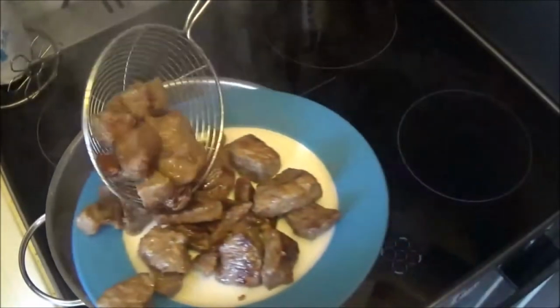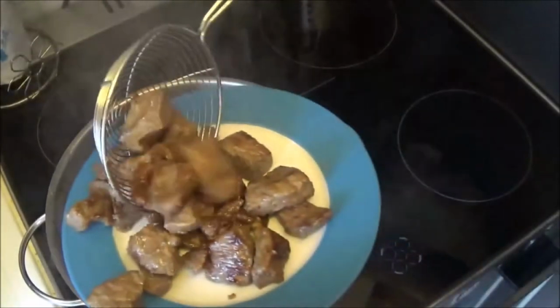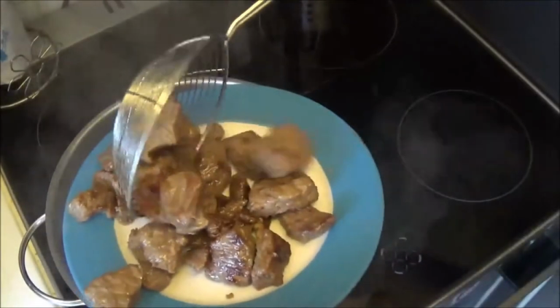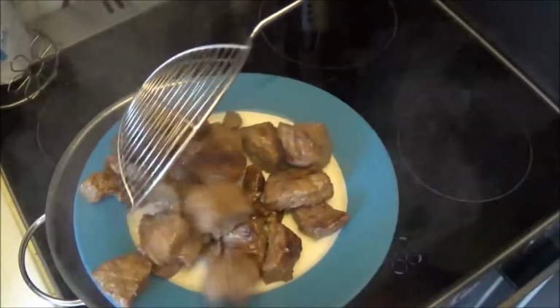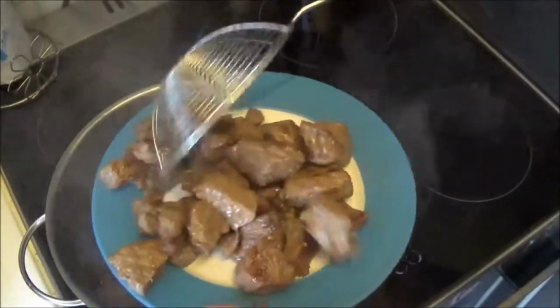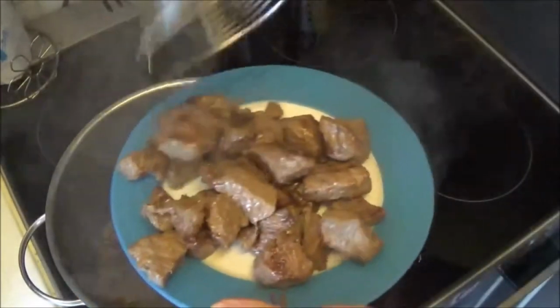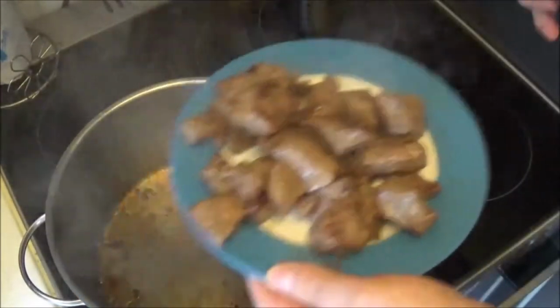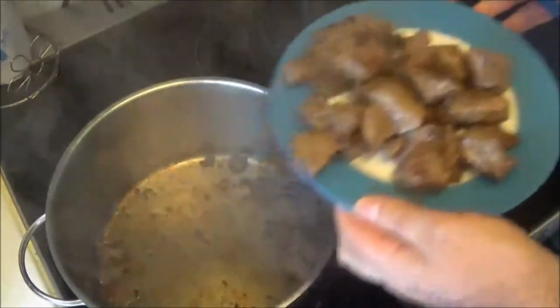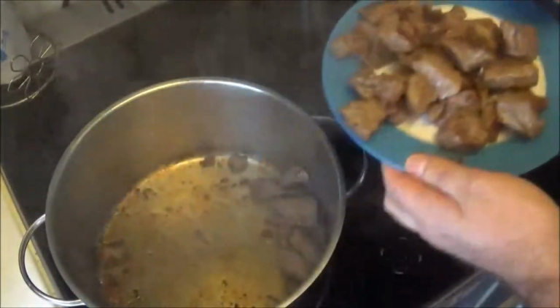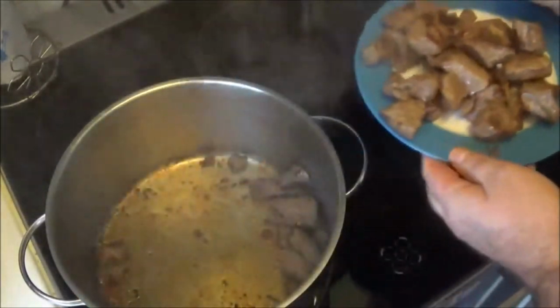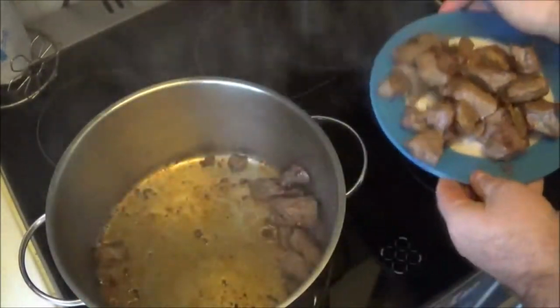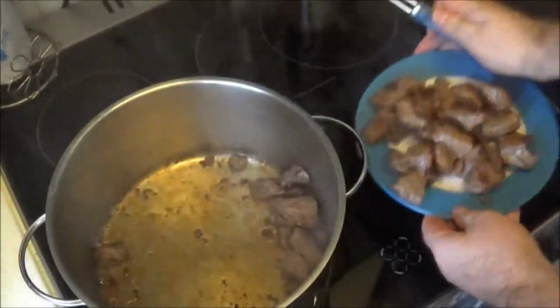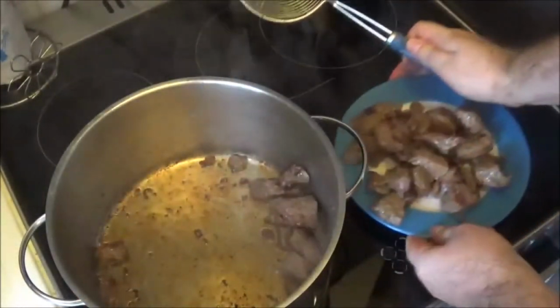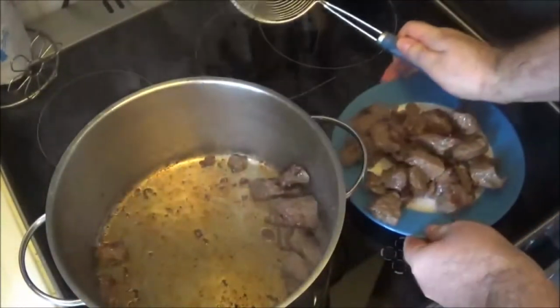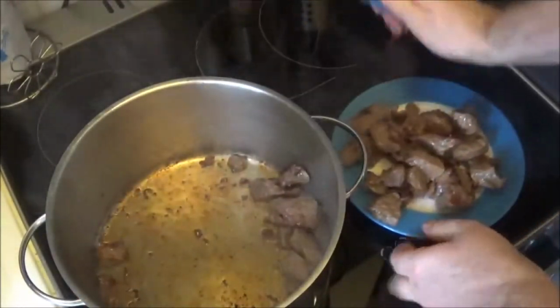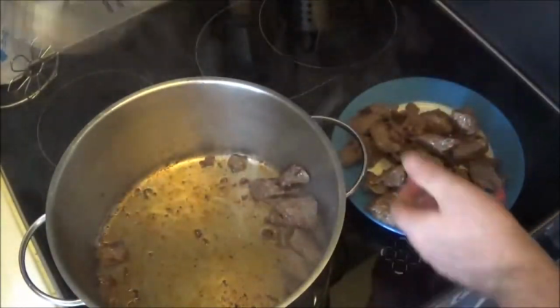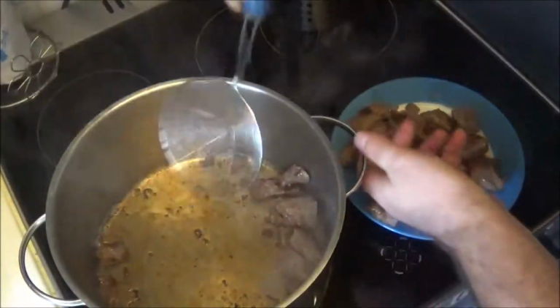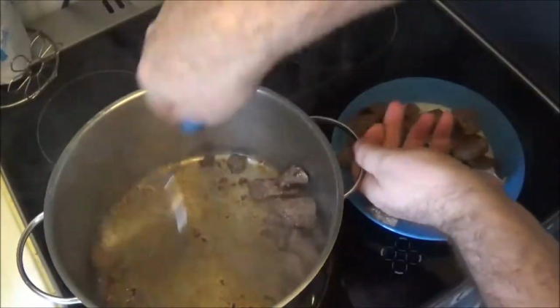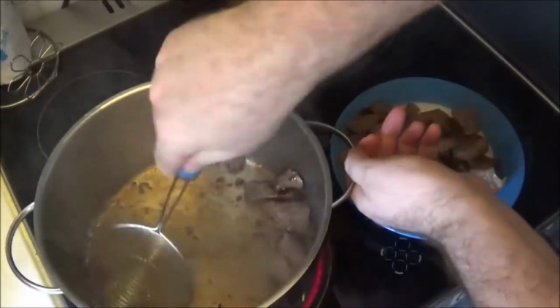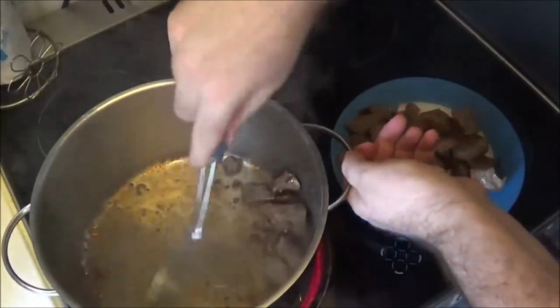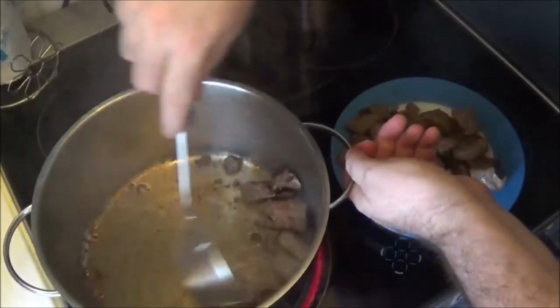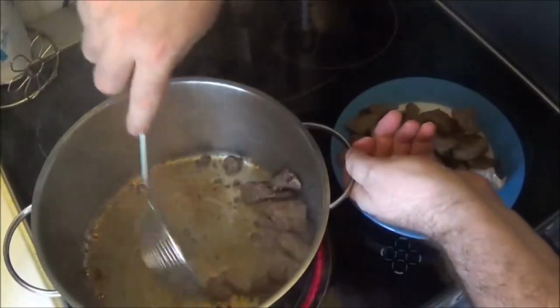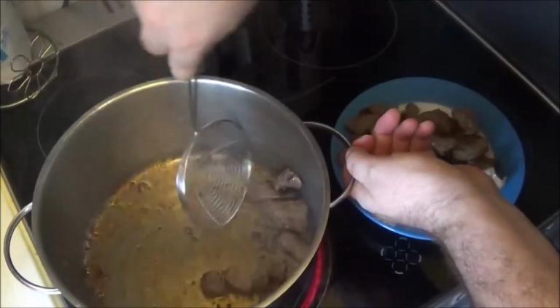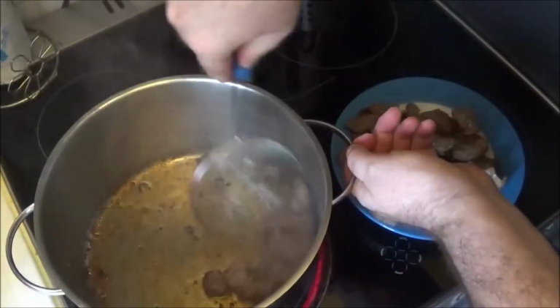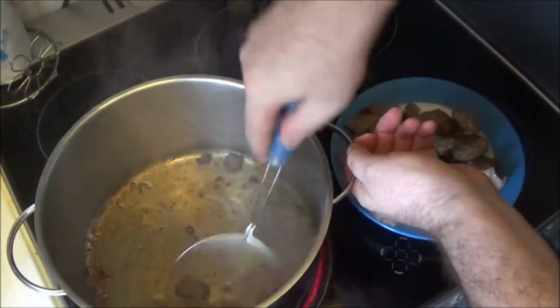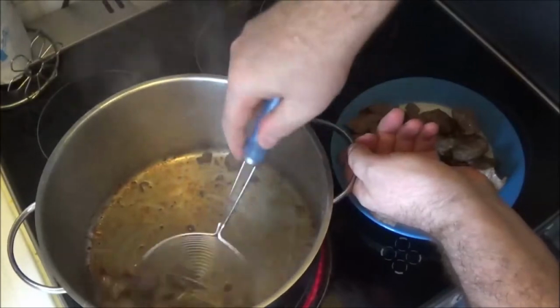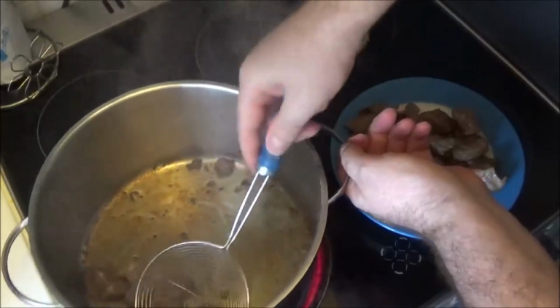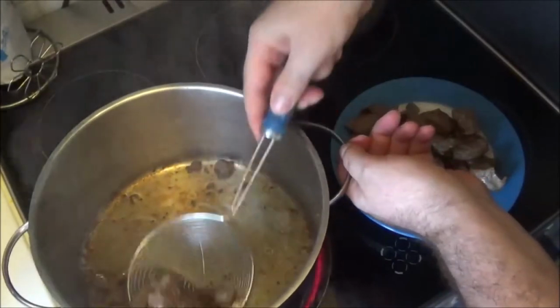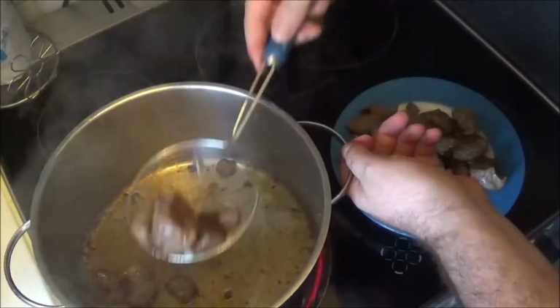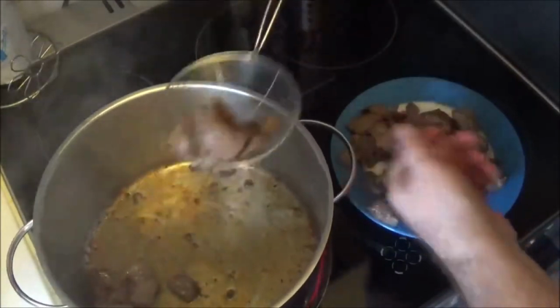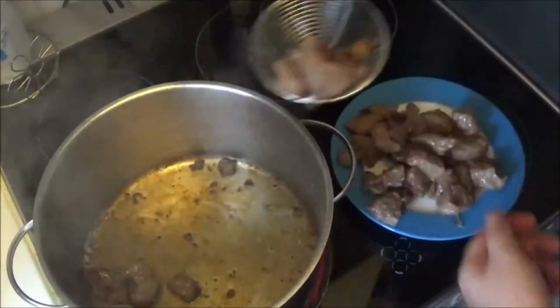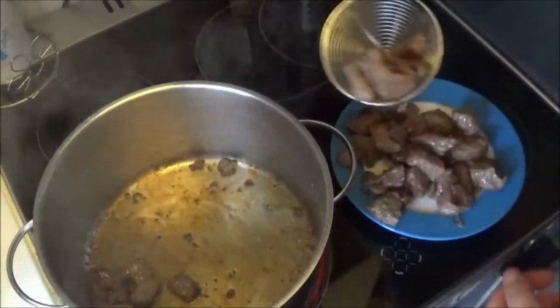Put the chicken and some oil in the dish.